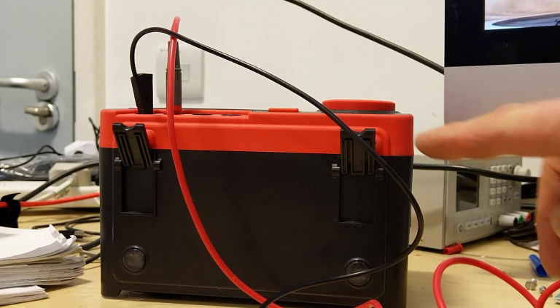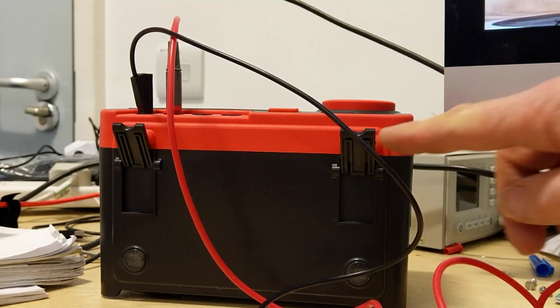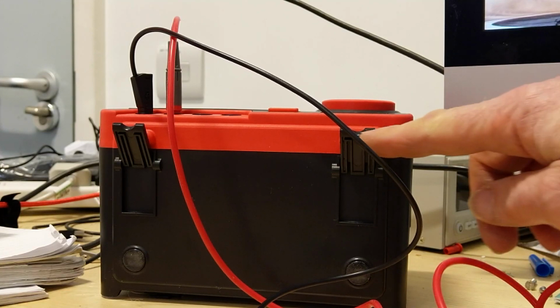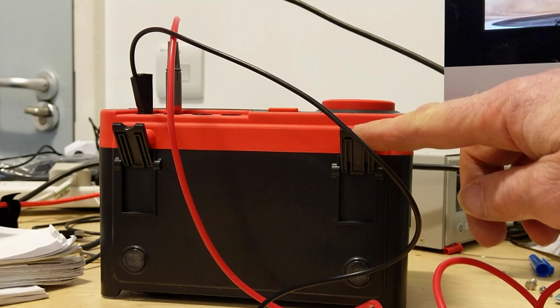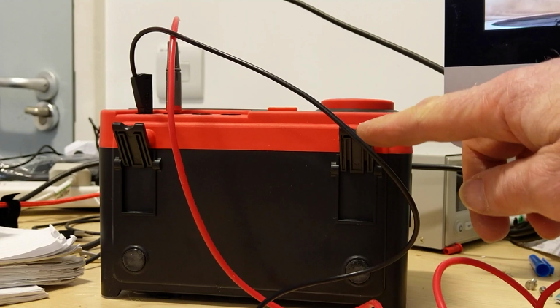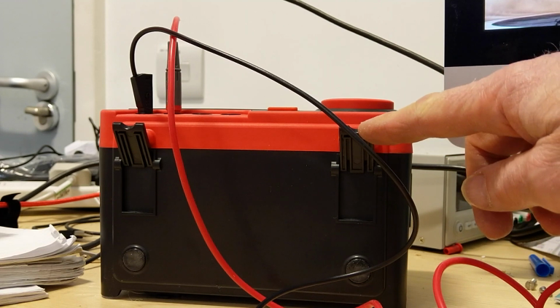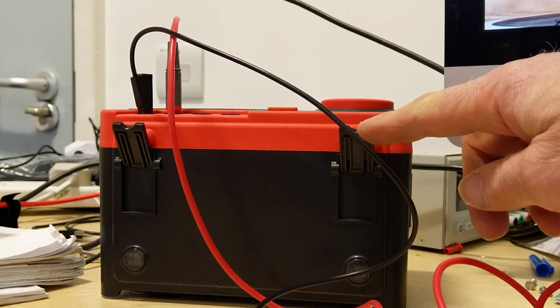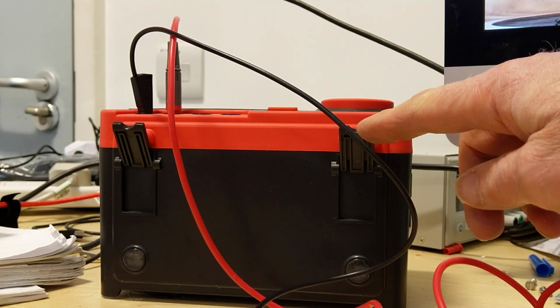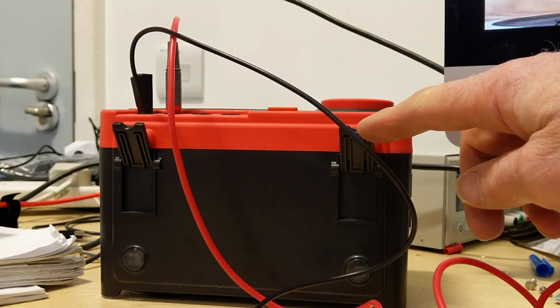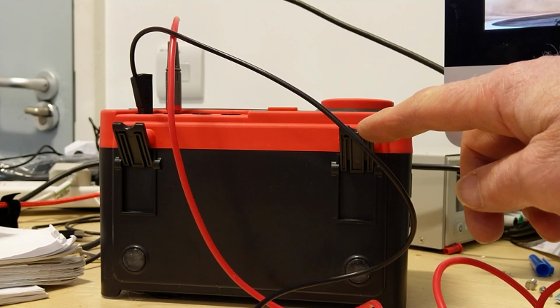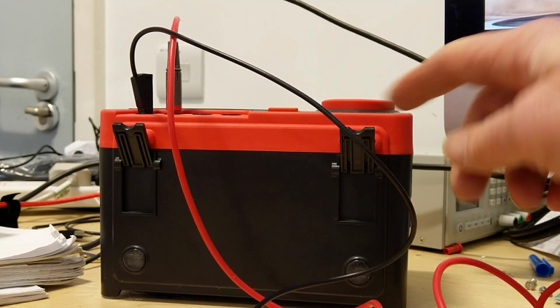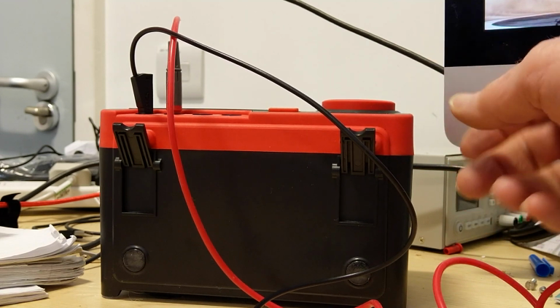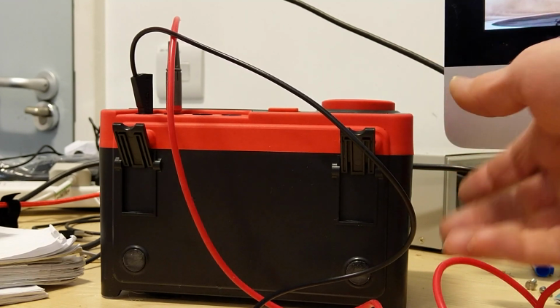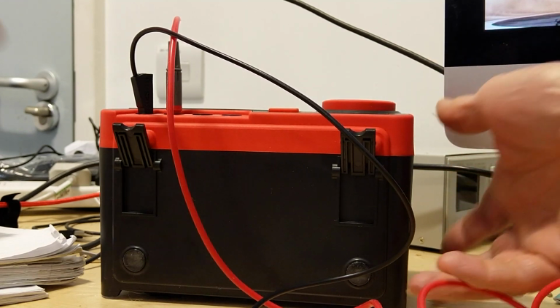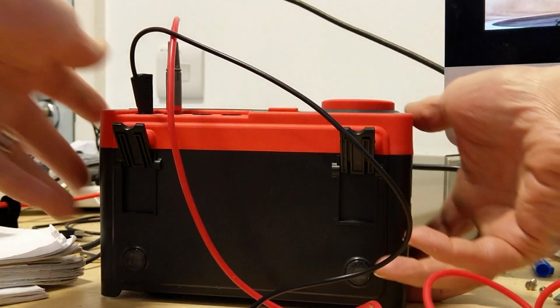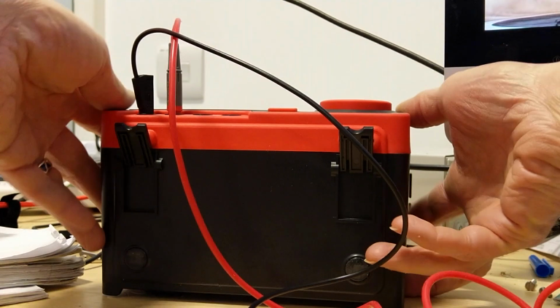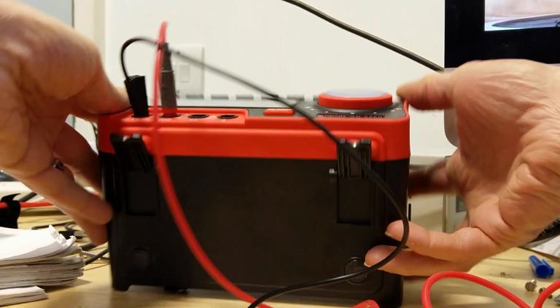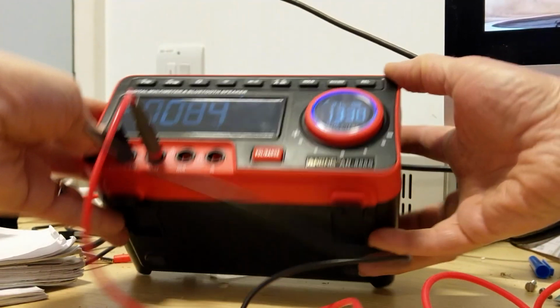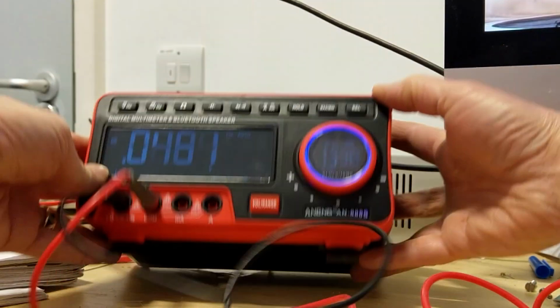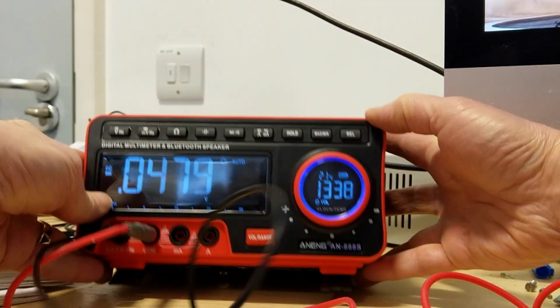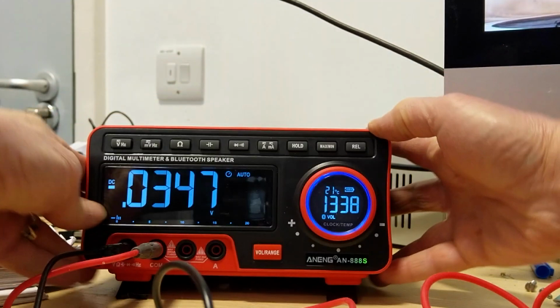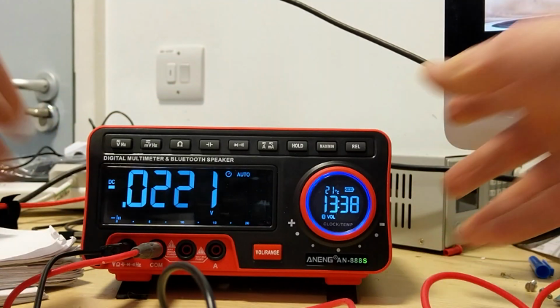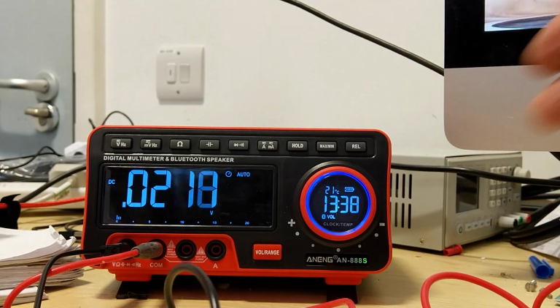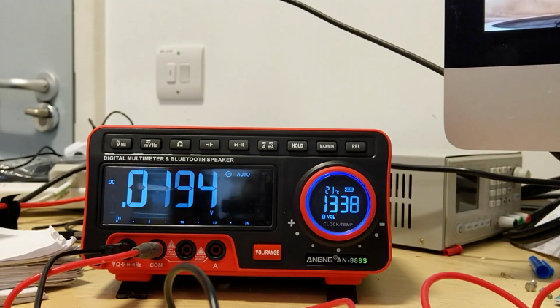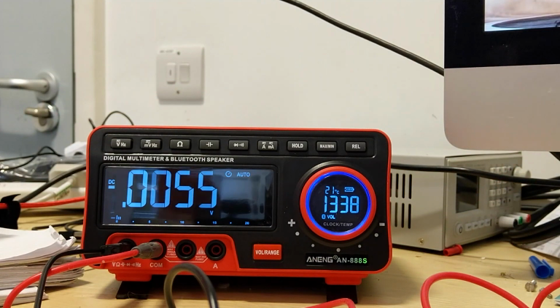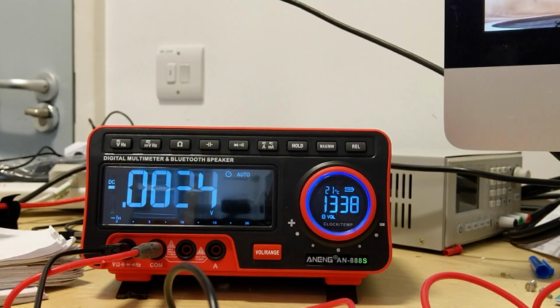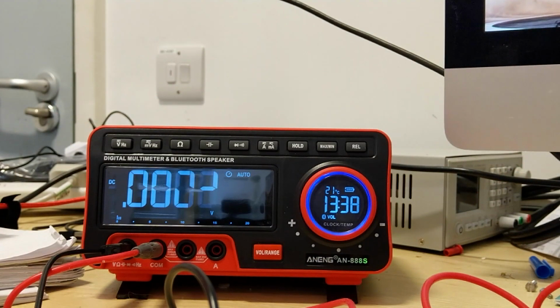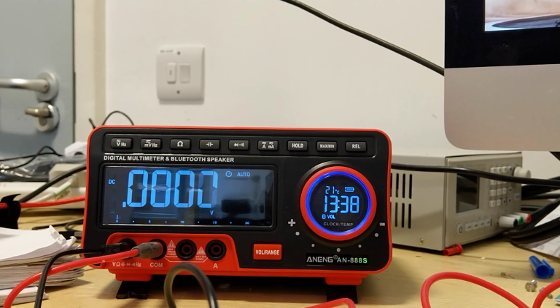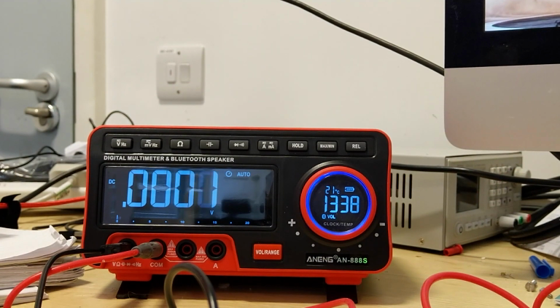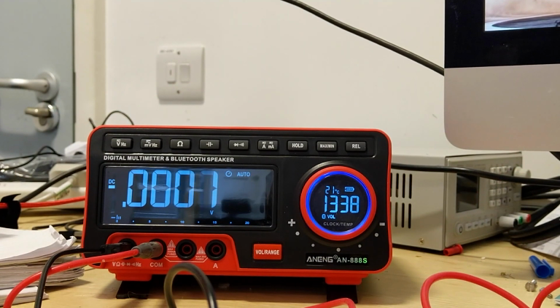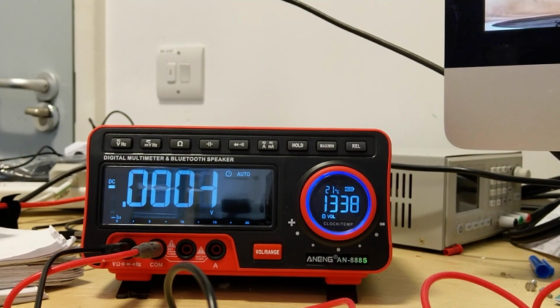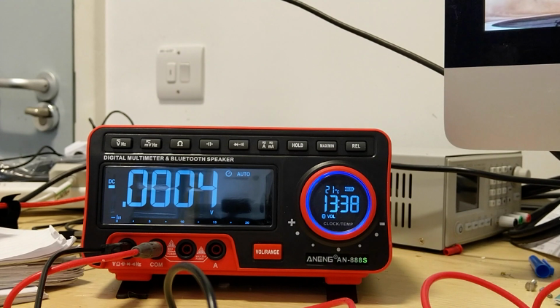The meter has some little feet down at the bottom, which can allow it to stand up on the desk by itself.